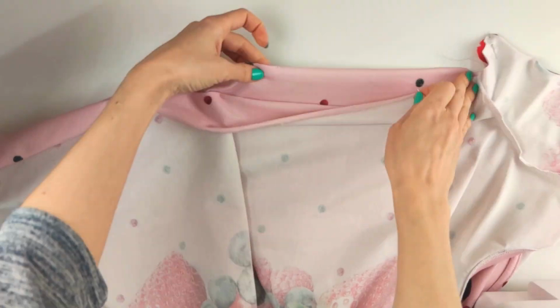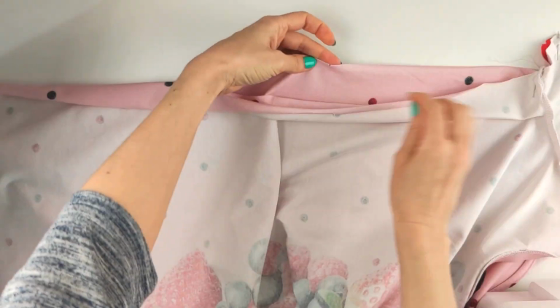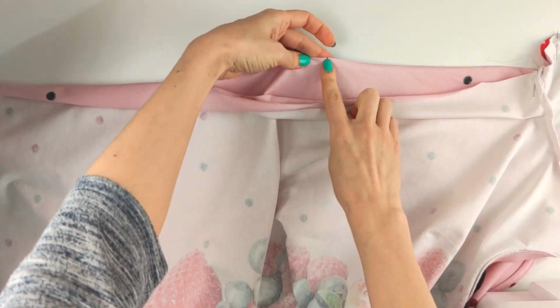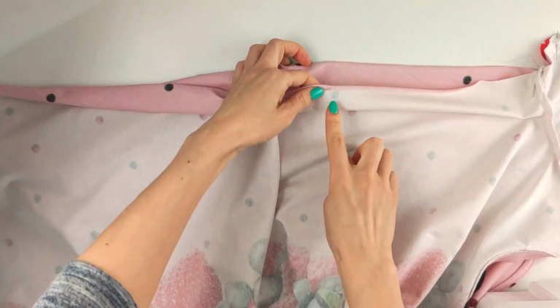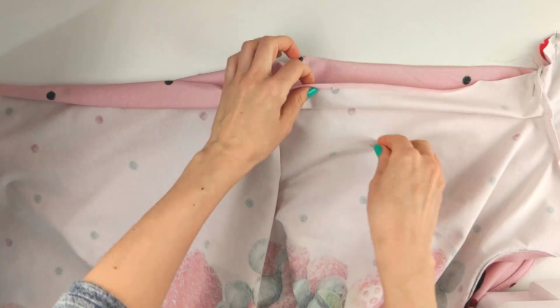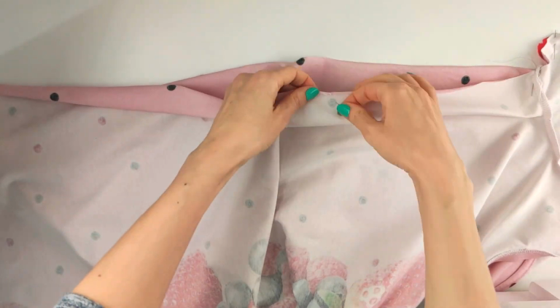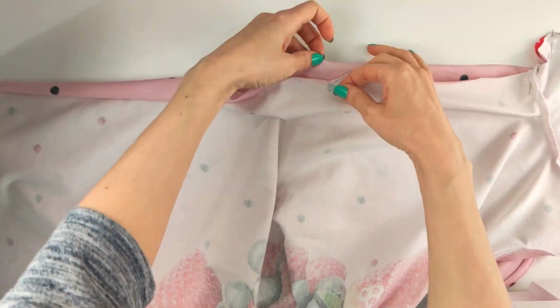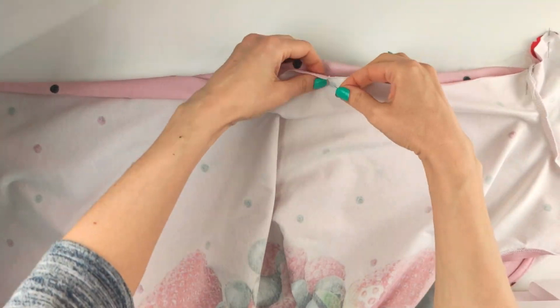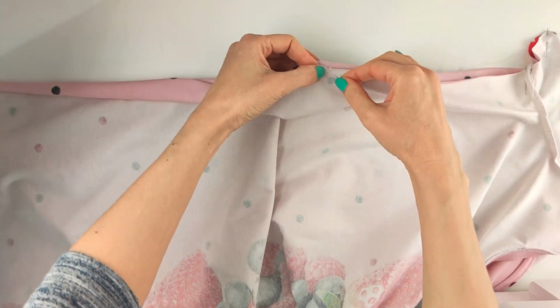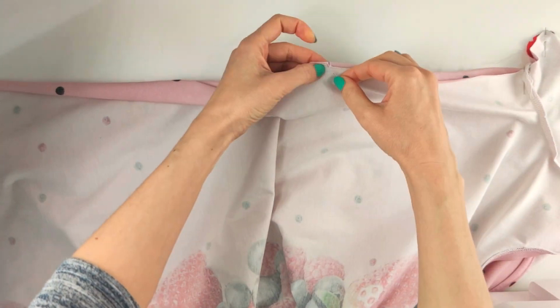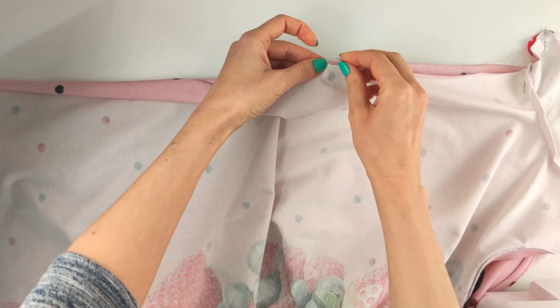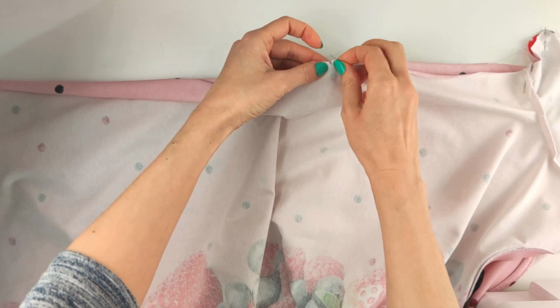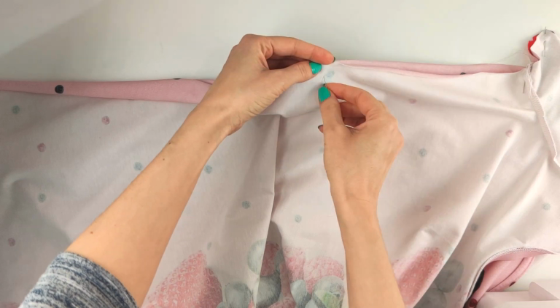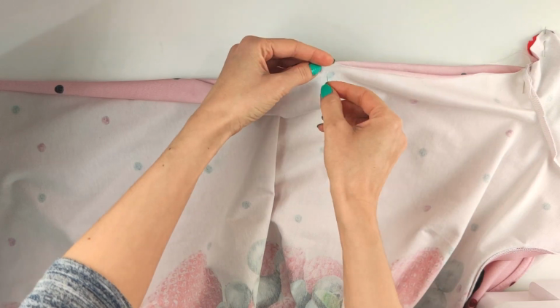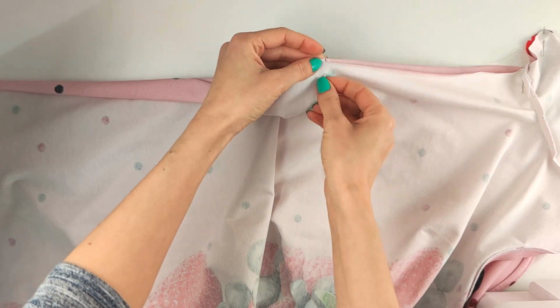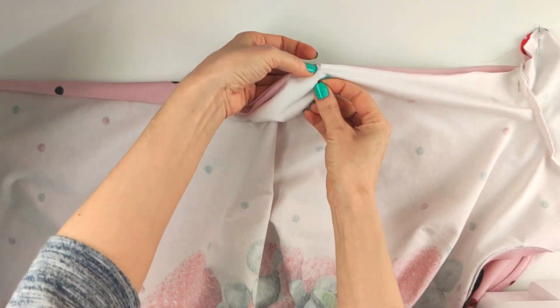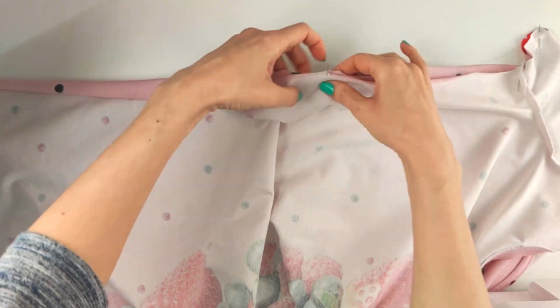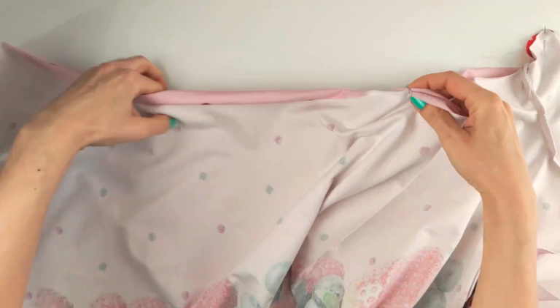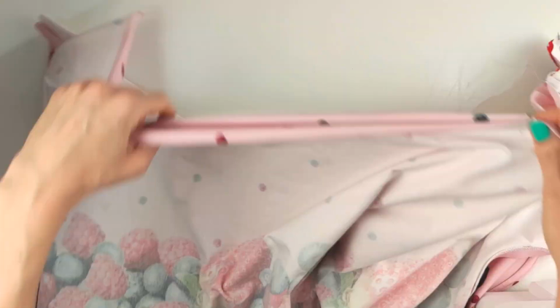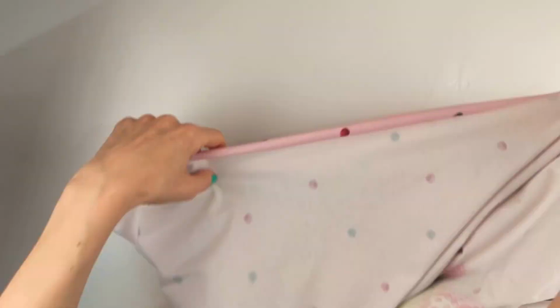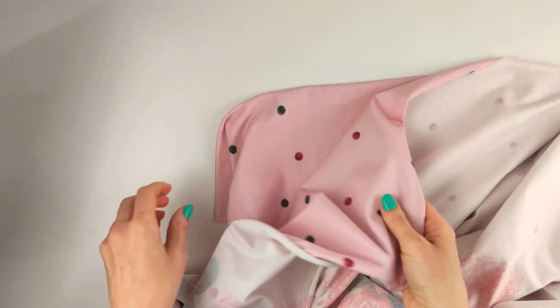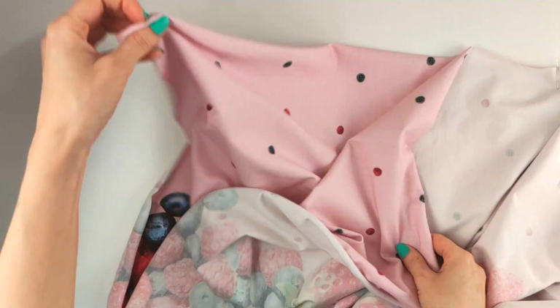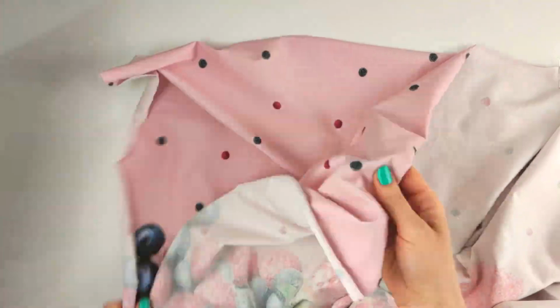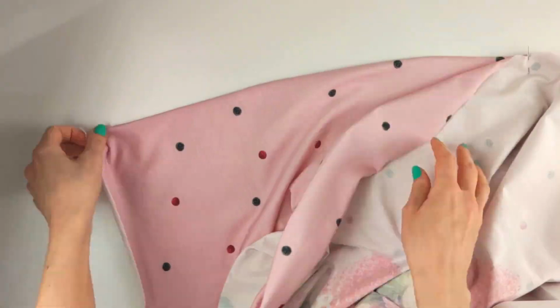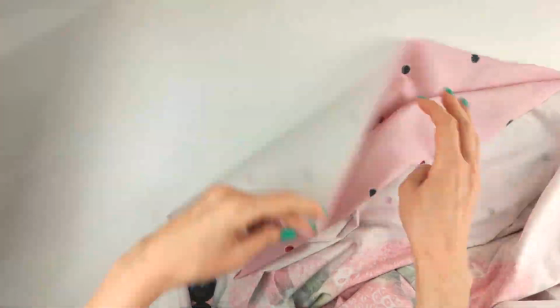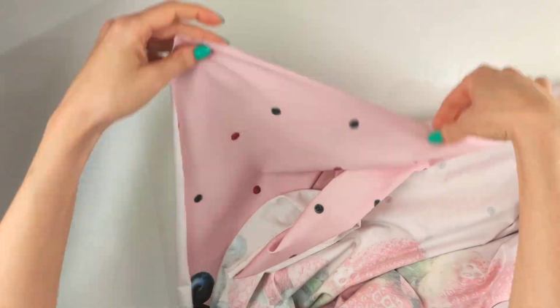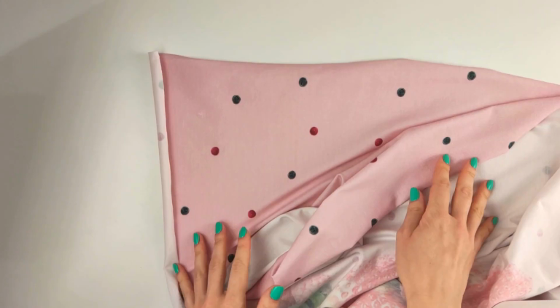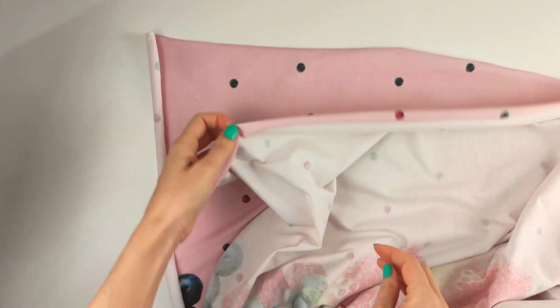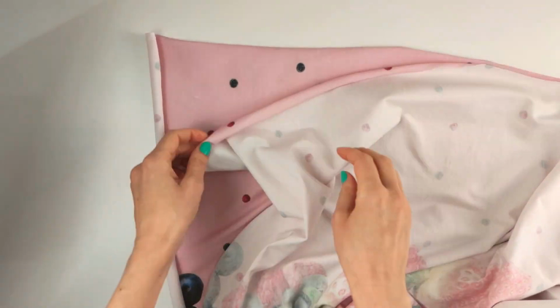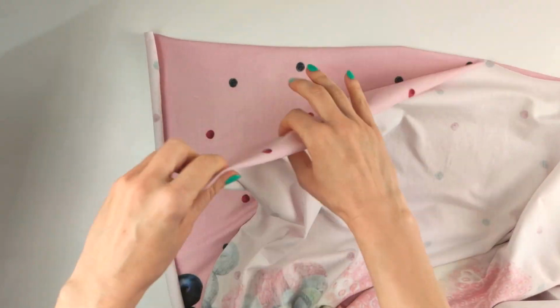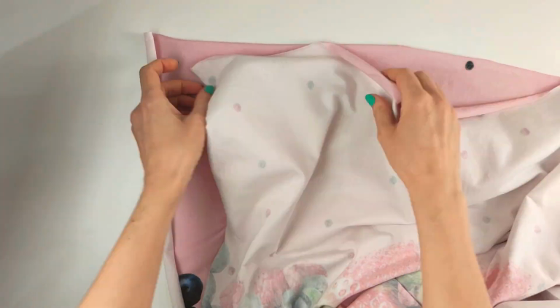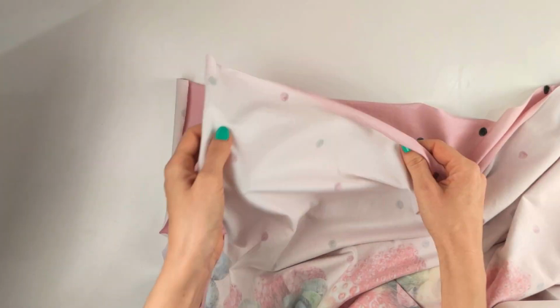Align the waist and hip marks, then join the sides and the sleeves with one stitch.